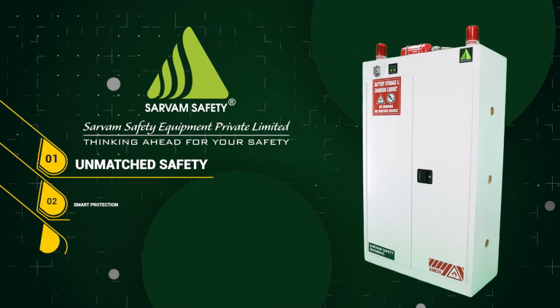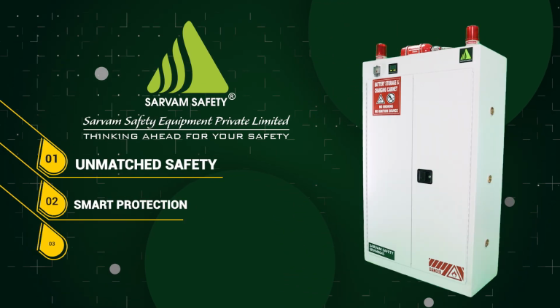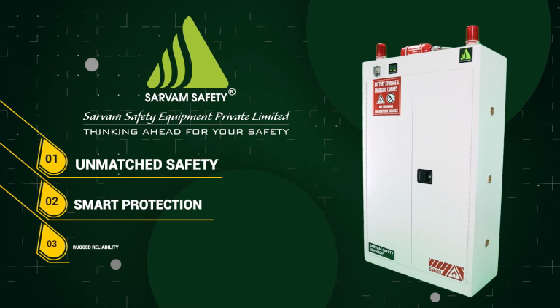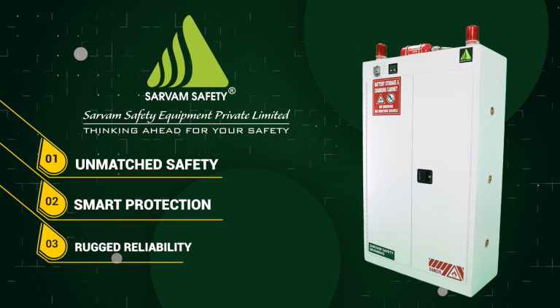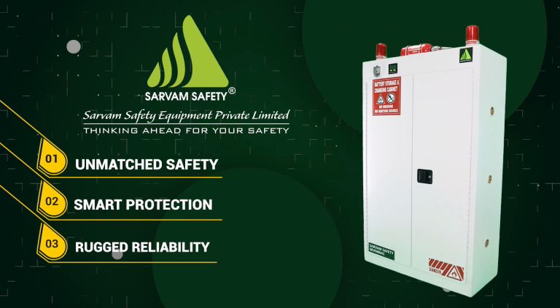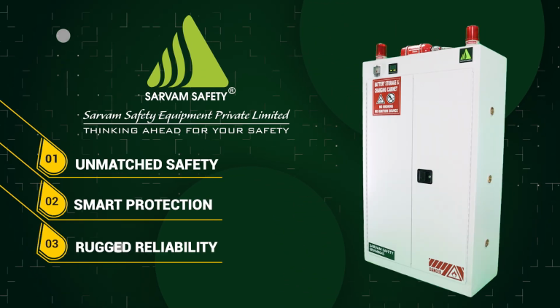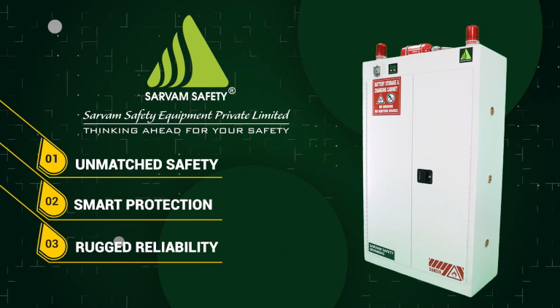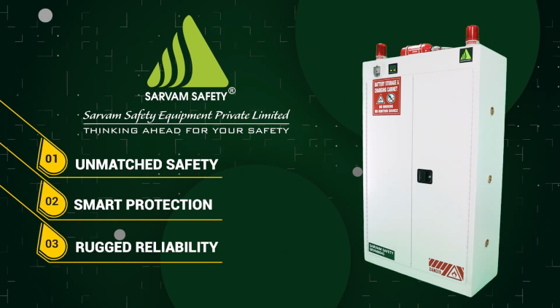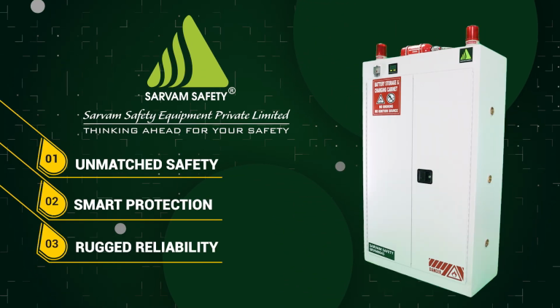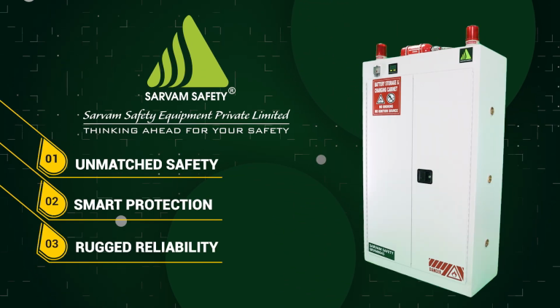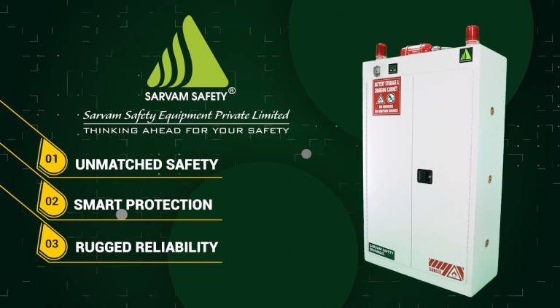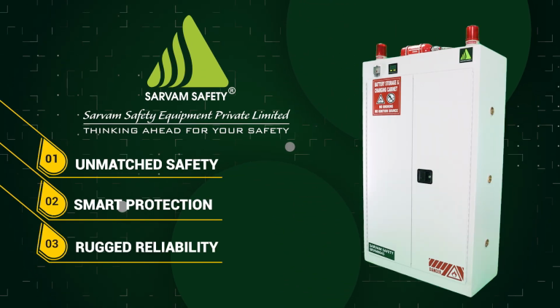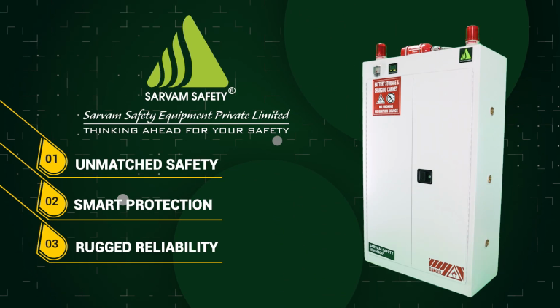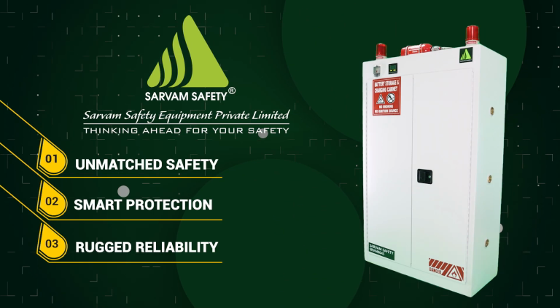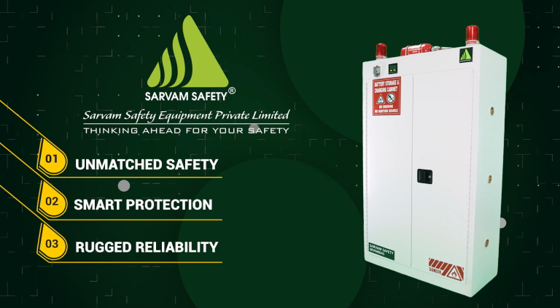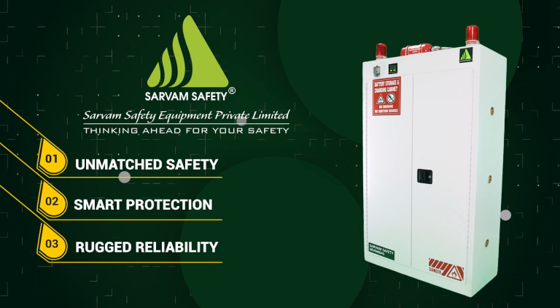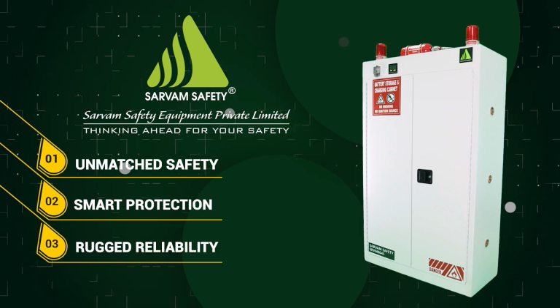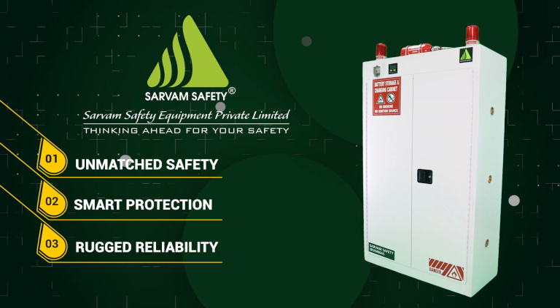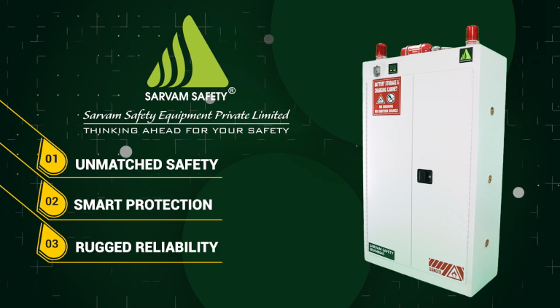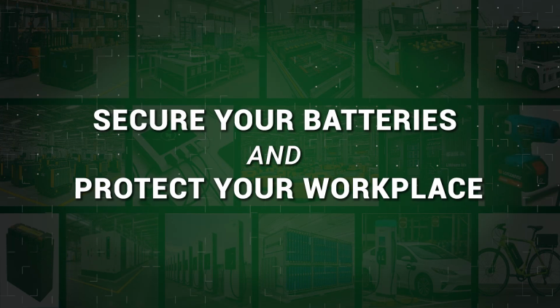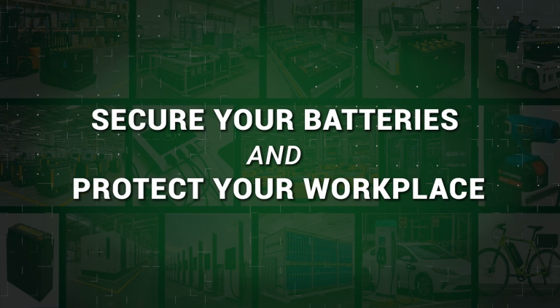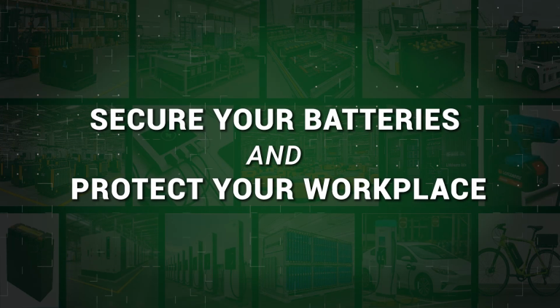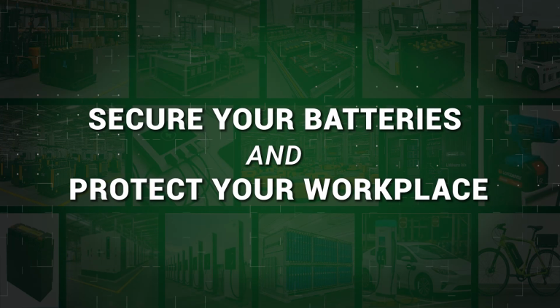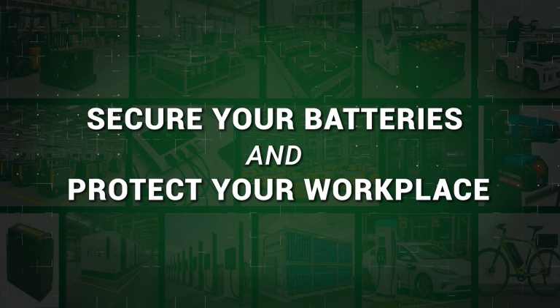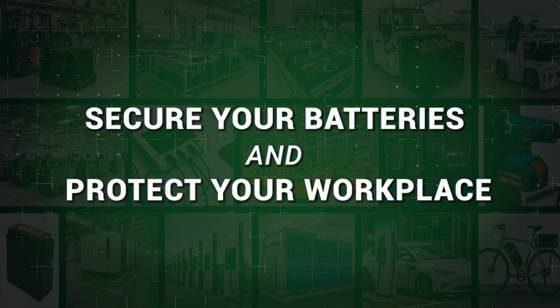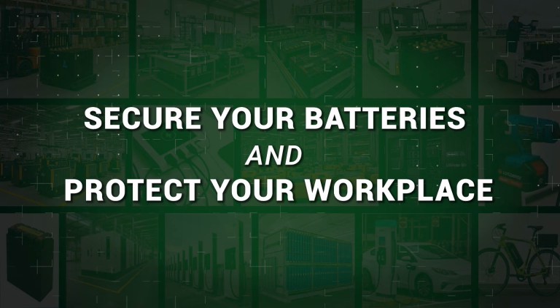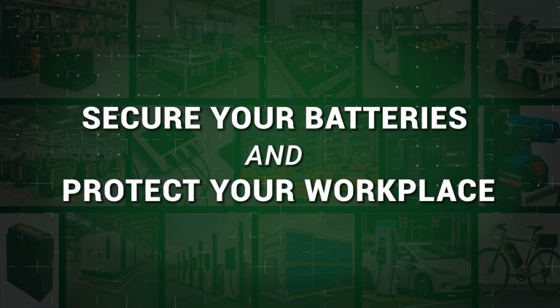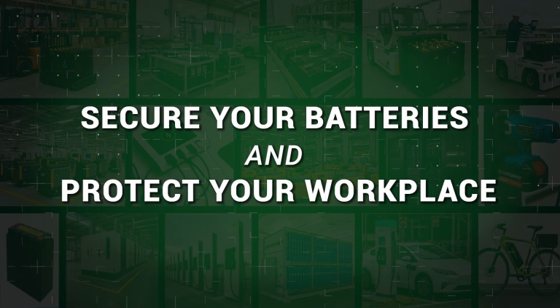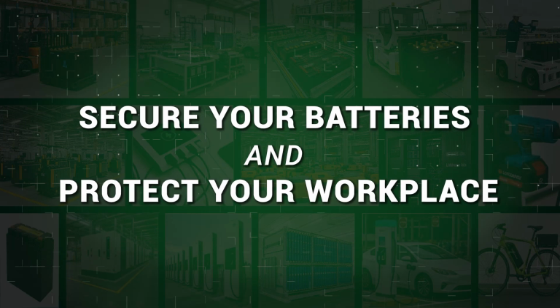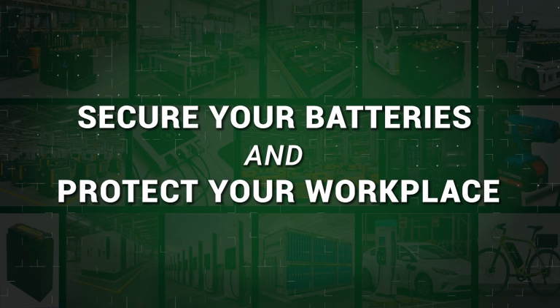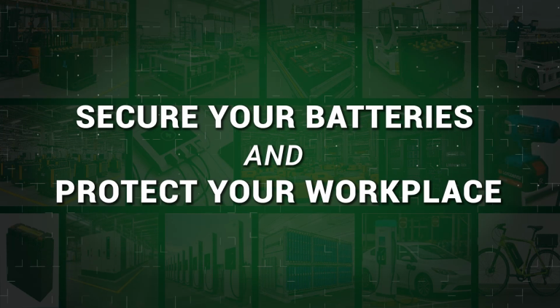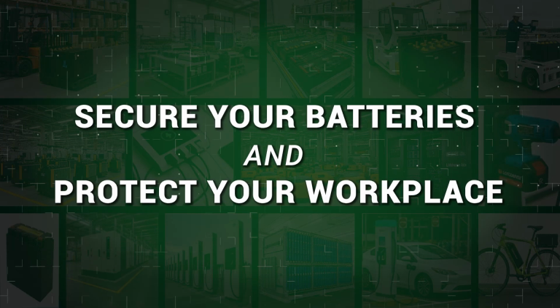The Sarvam lithium battery storage and charging cabinet is a powerful system that delivers unmatched safety, smart protection, and rugged reliability. Secure your batteries and protect your workplace.